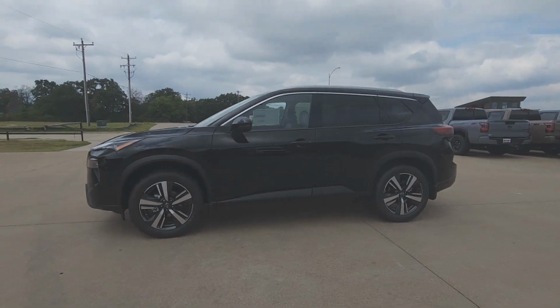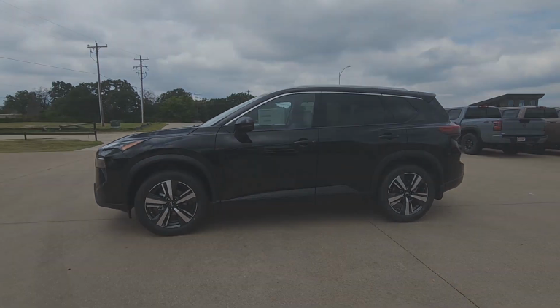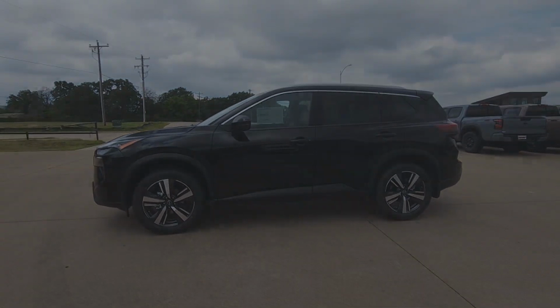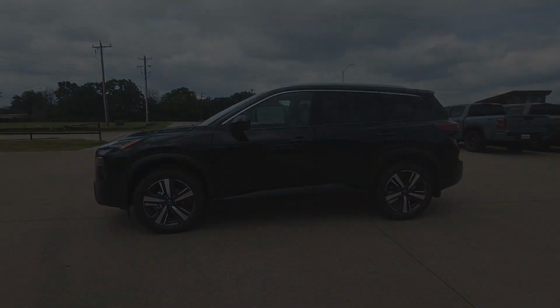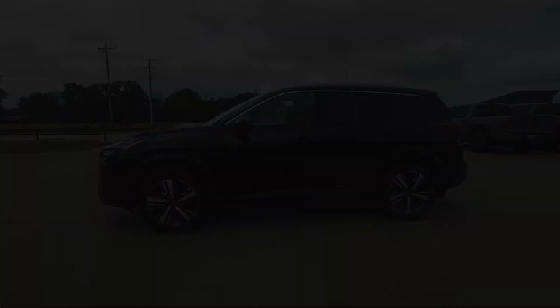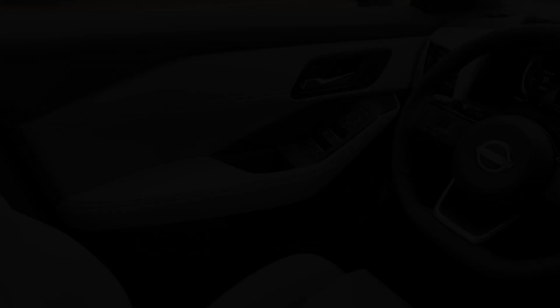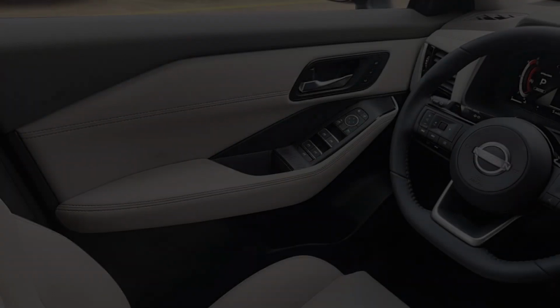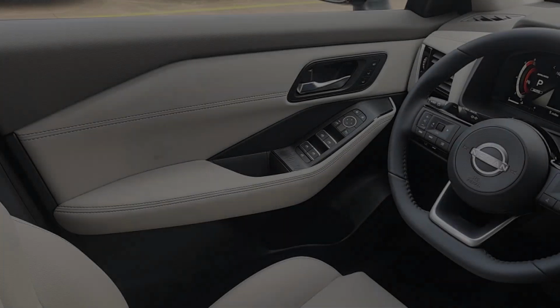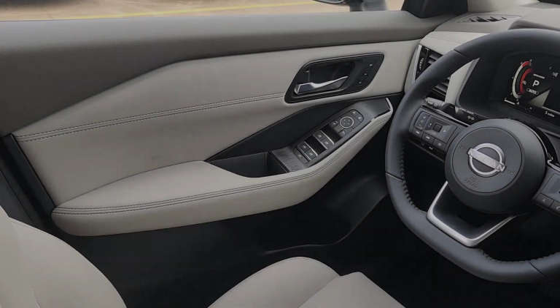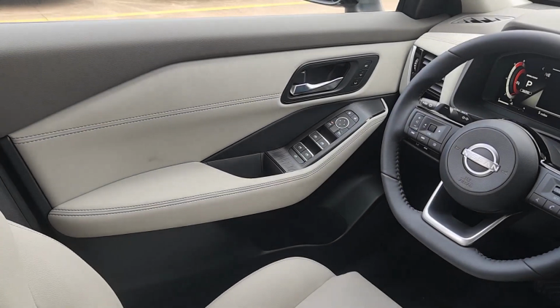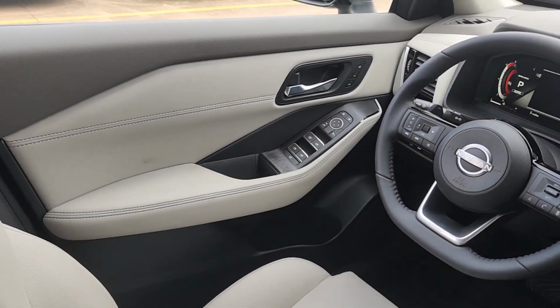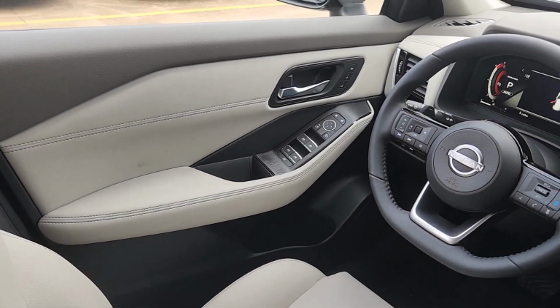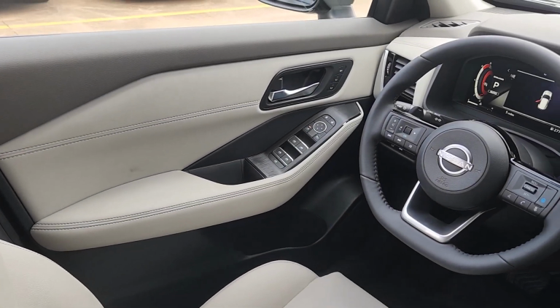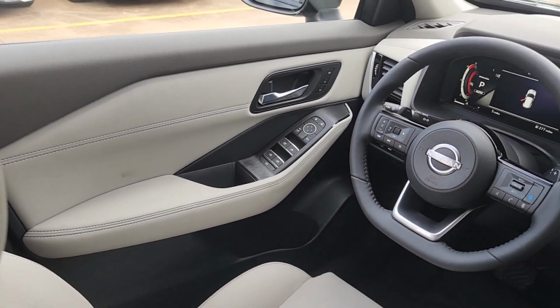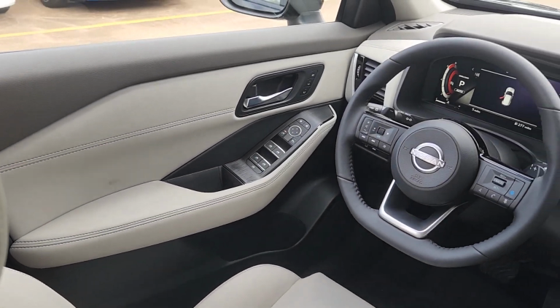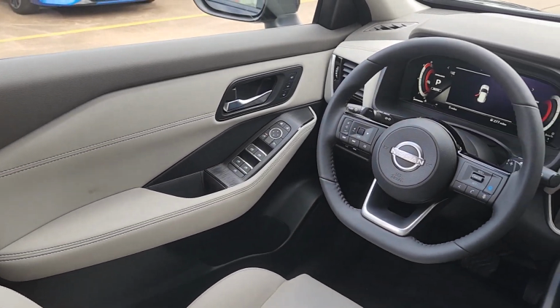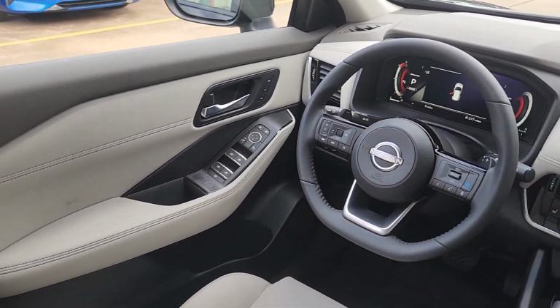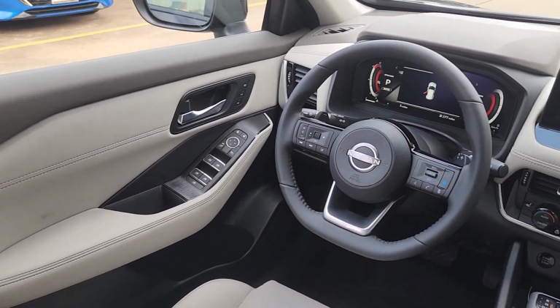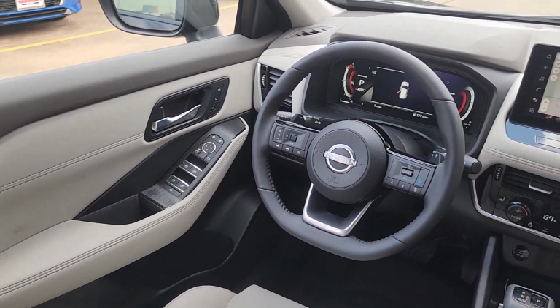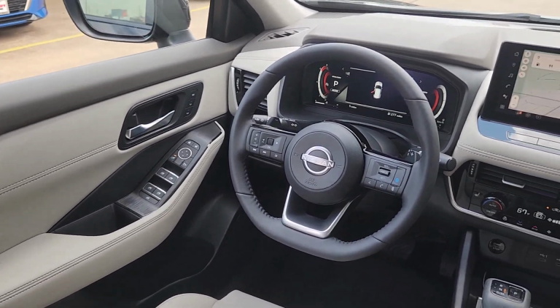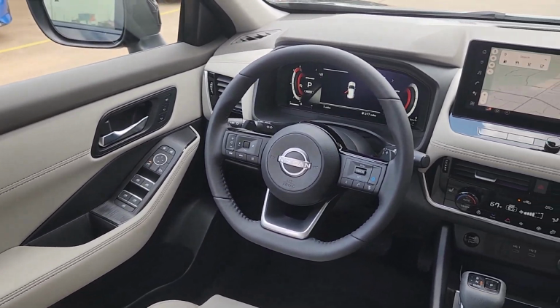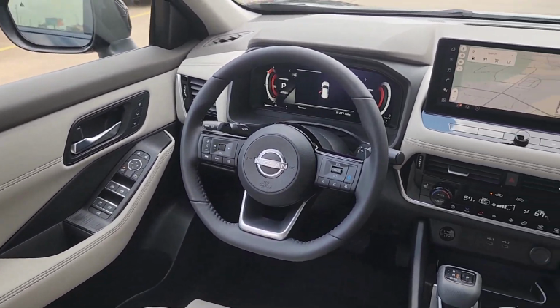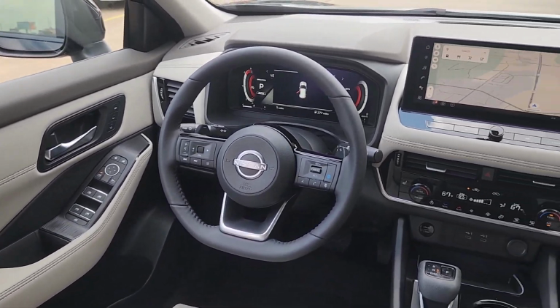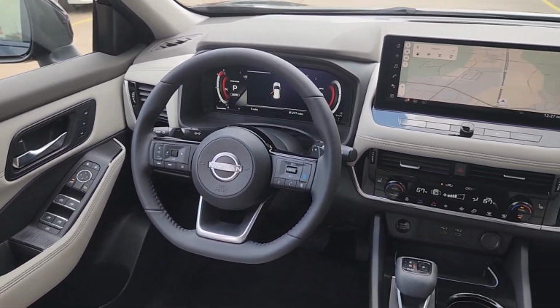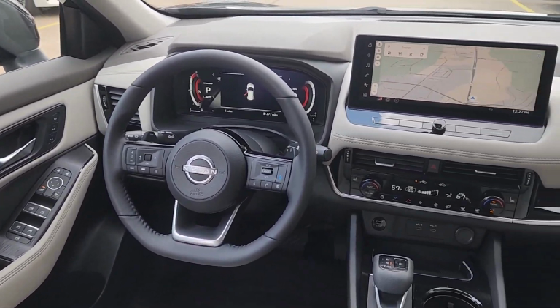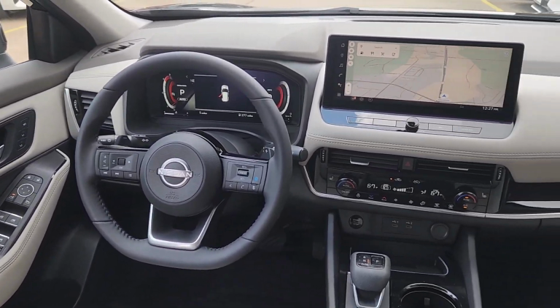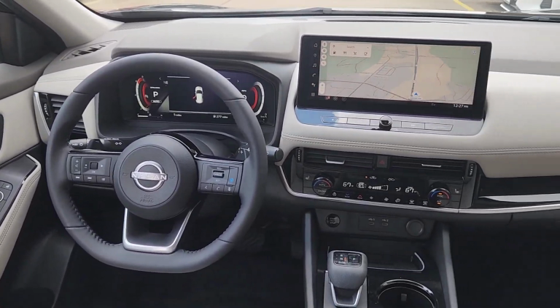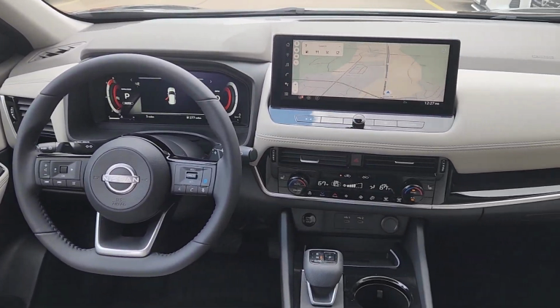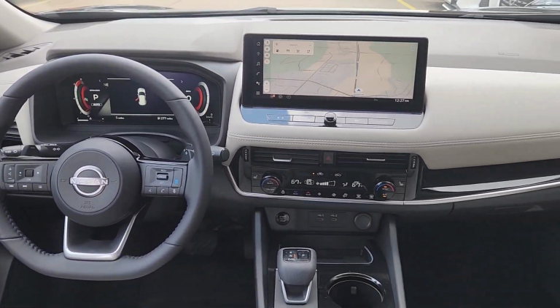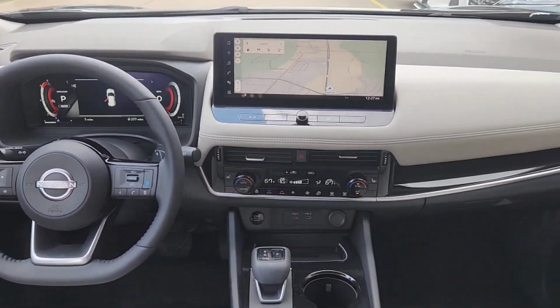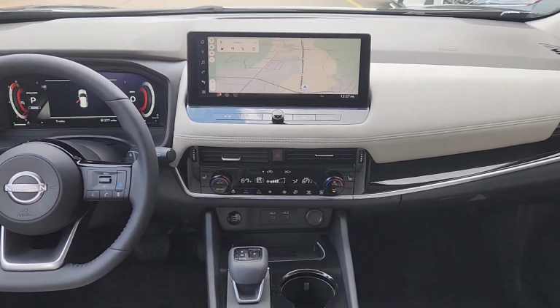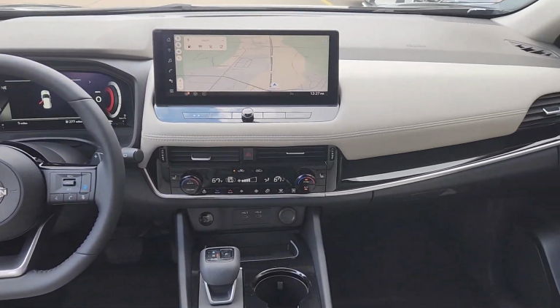Hands-free liftgate, keyless entry, satellite radio, power passenger seat, heated mirrors, and backup camera.